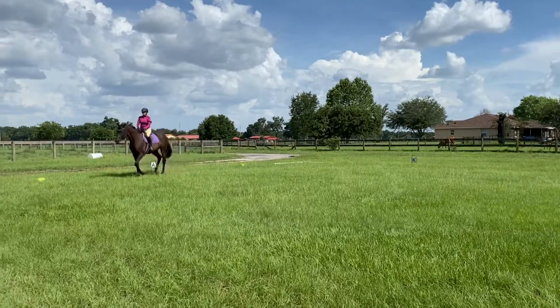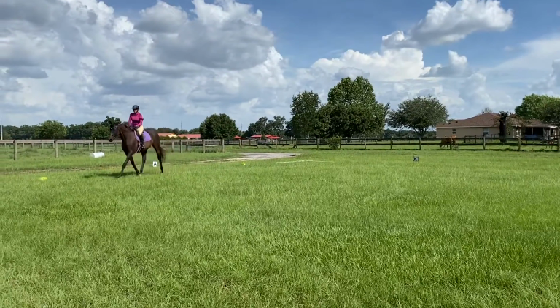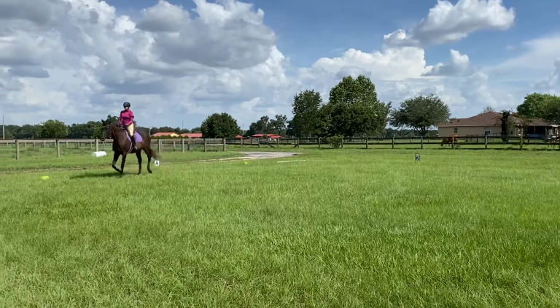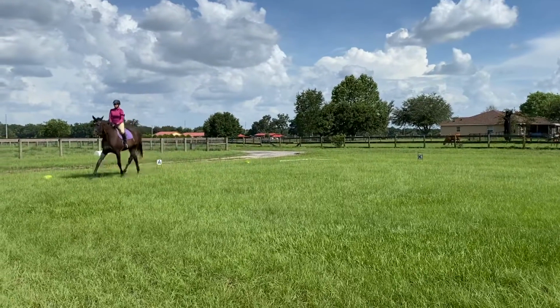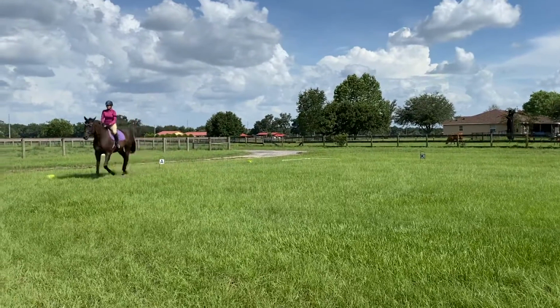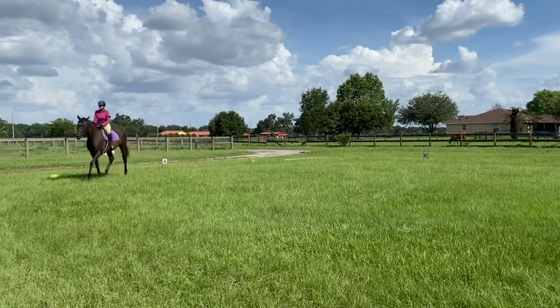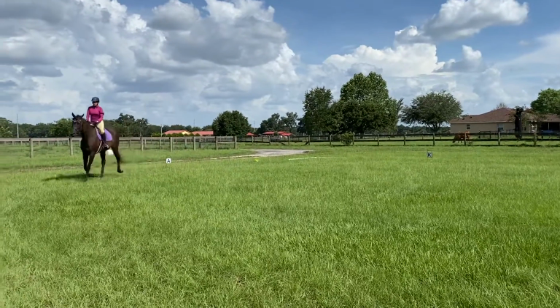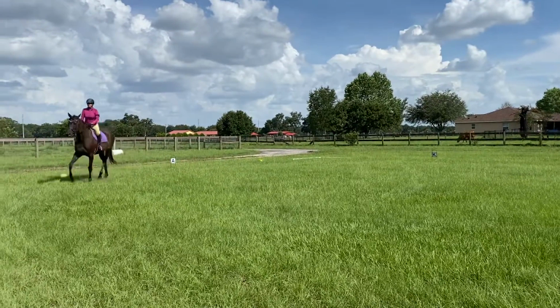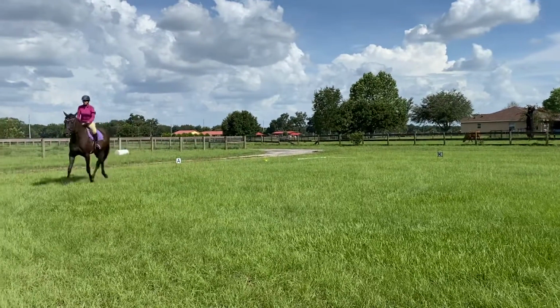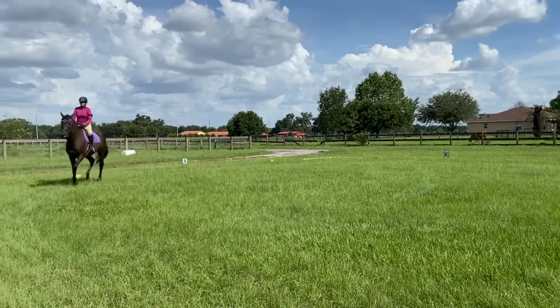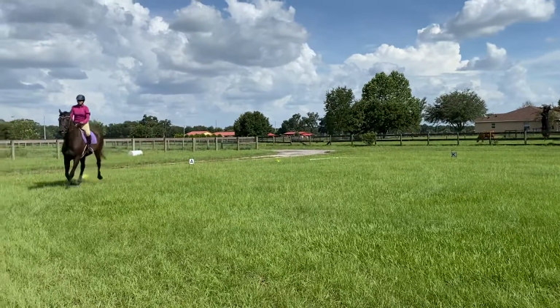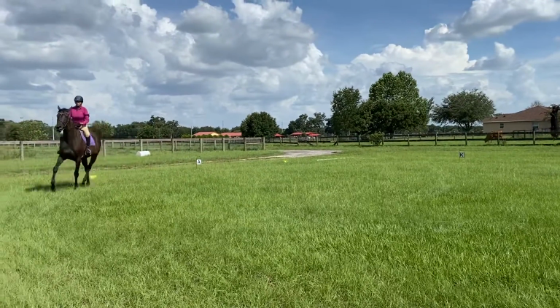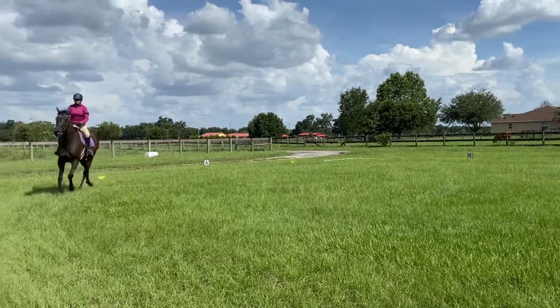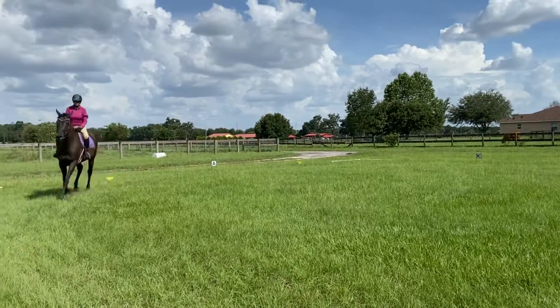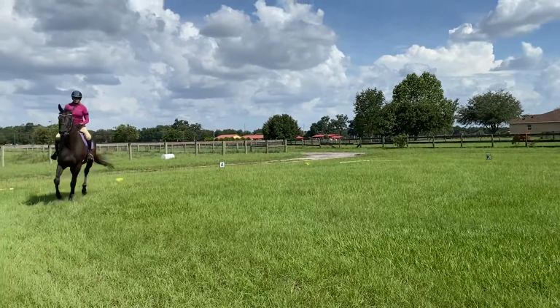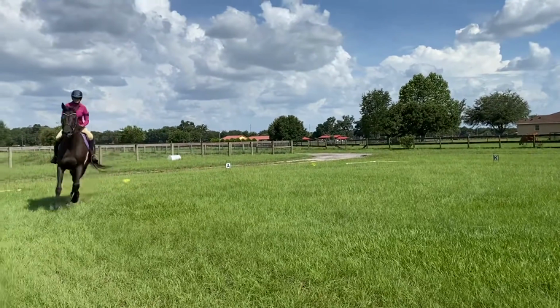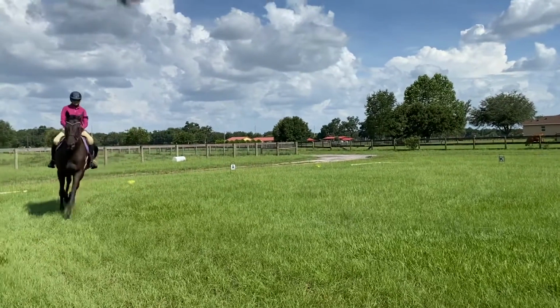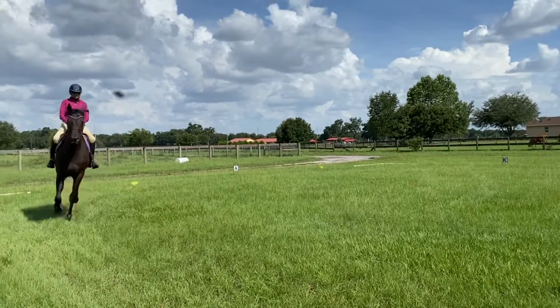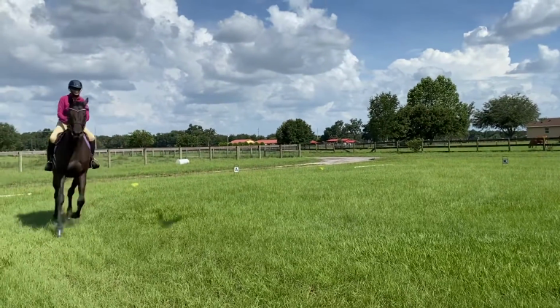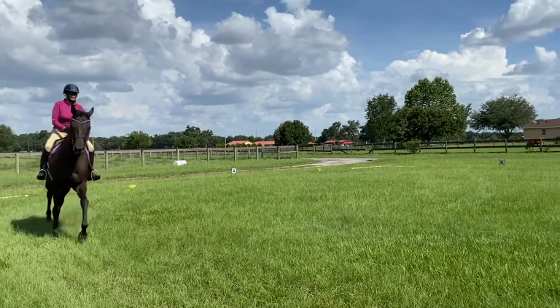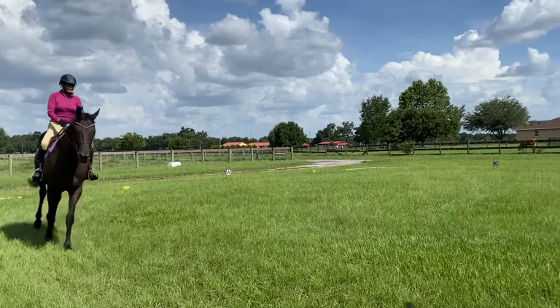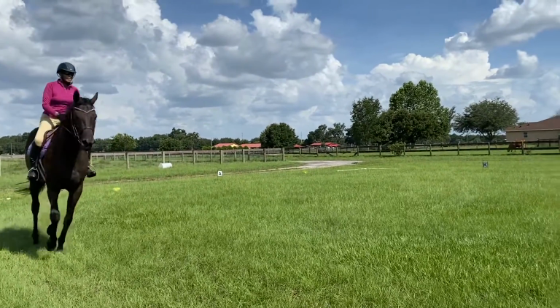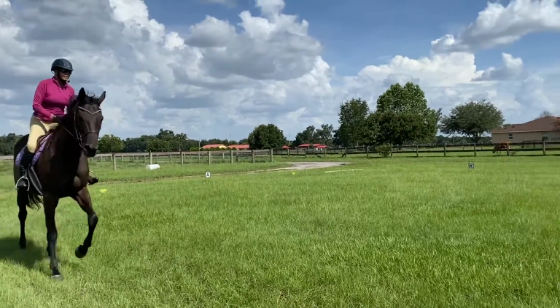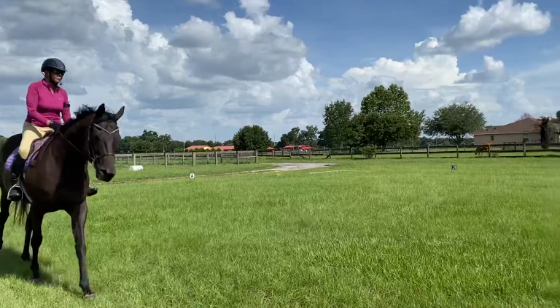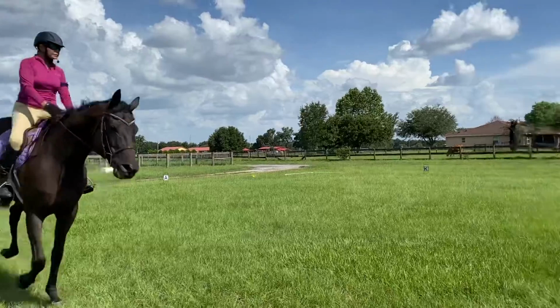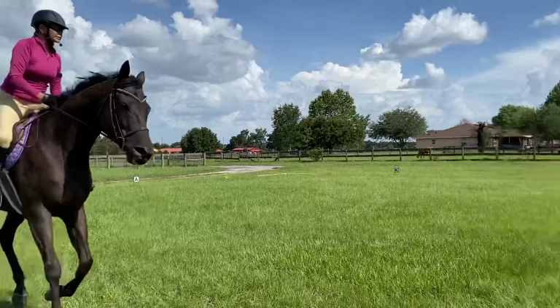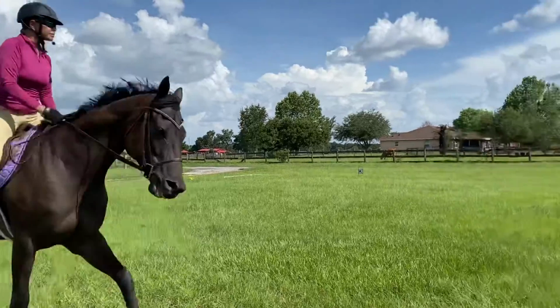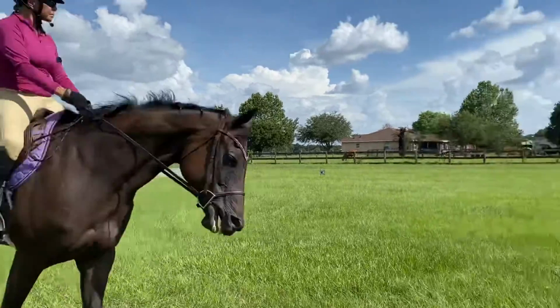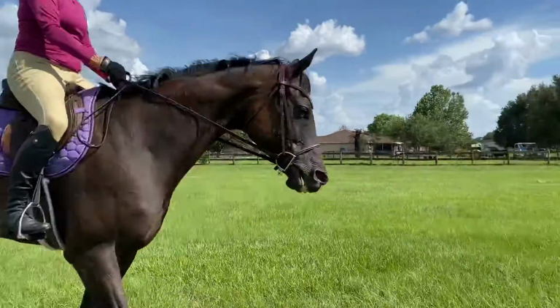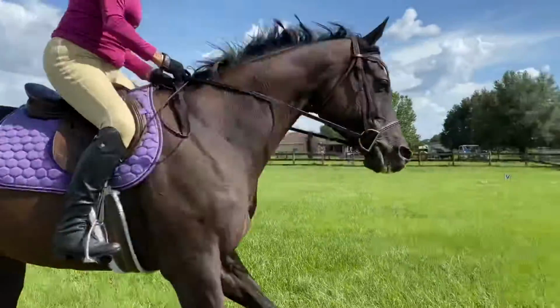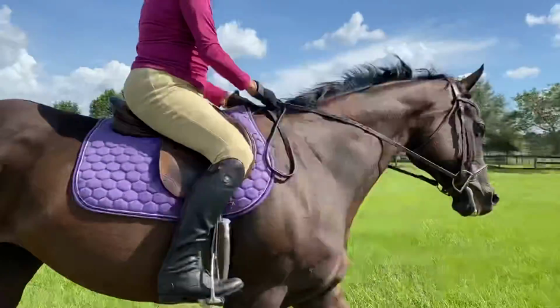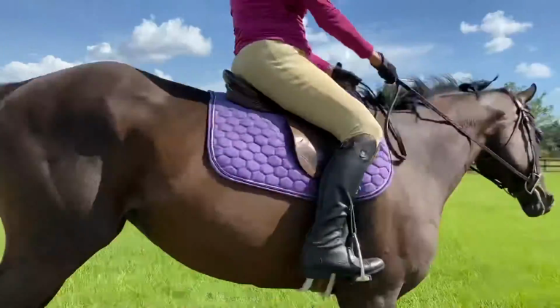She doesn't get to go from the three to the four — she has to go from the three-trot into the canter.